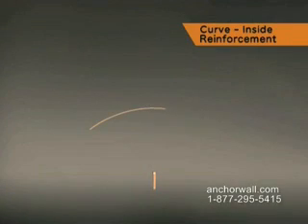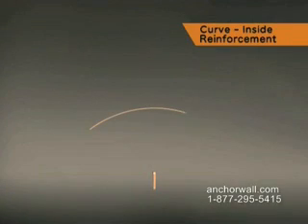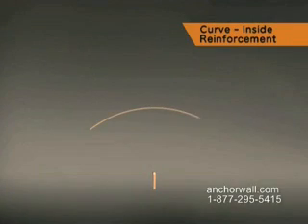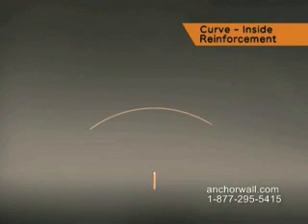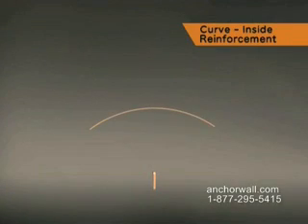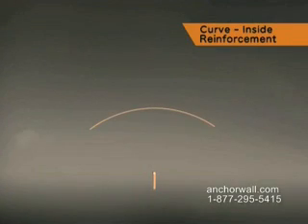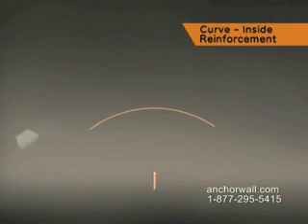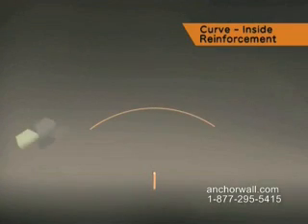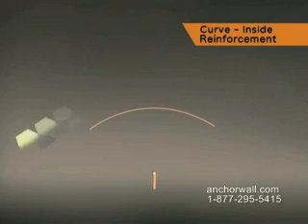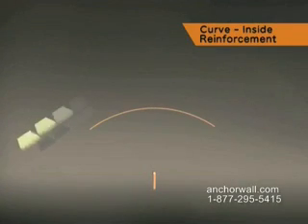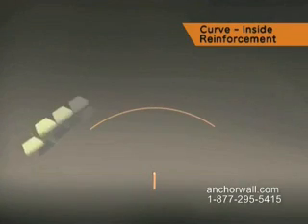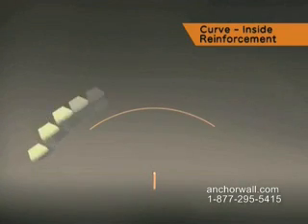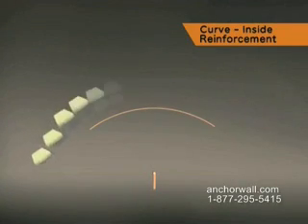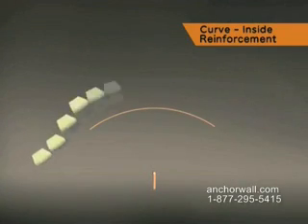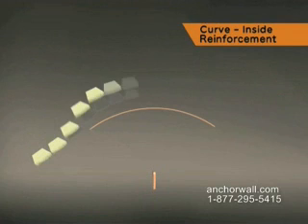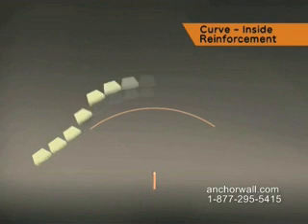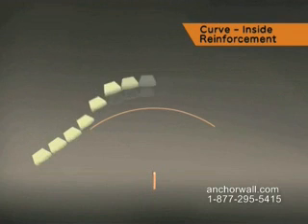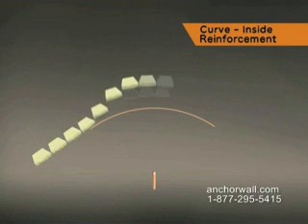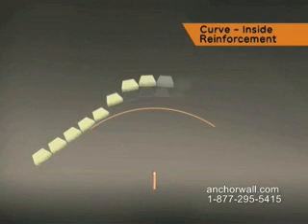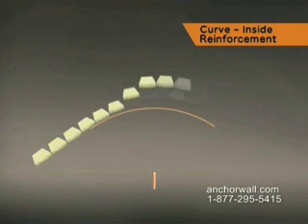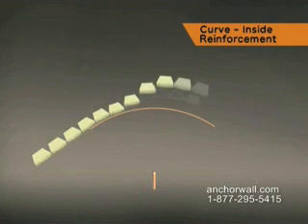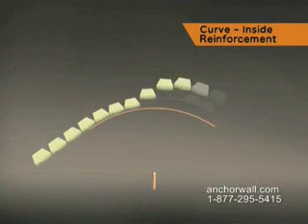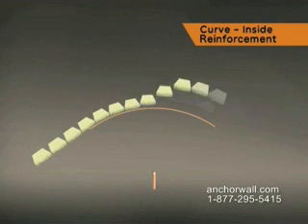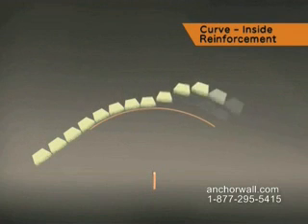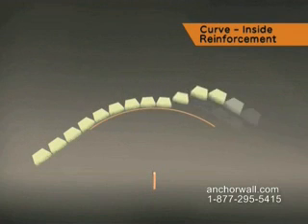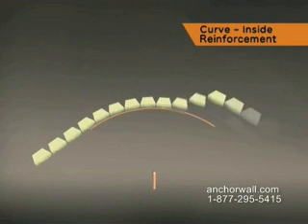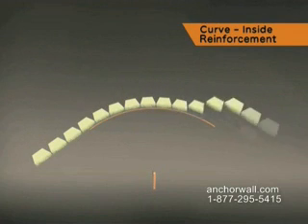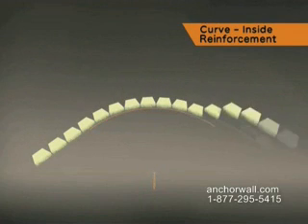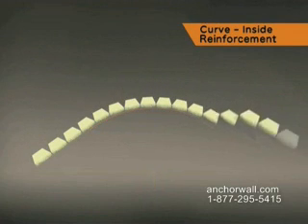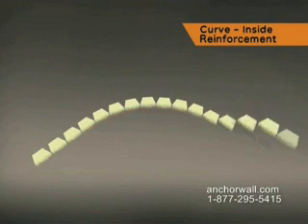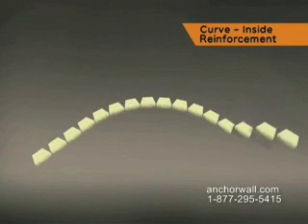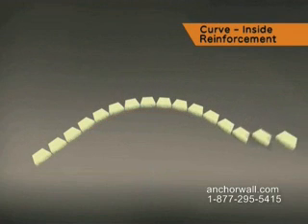Dig the trench, build the leveling pad, and install the base course using best practices.